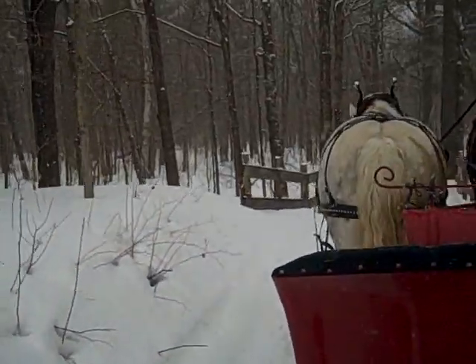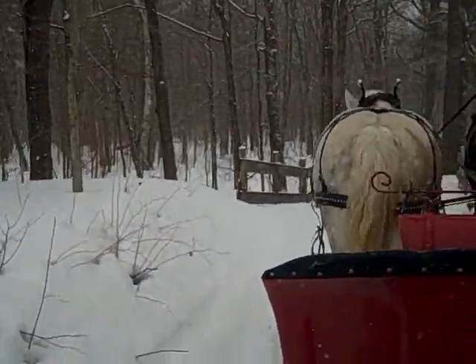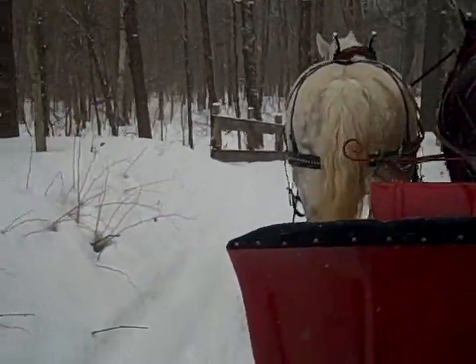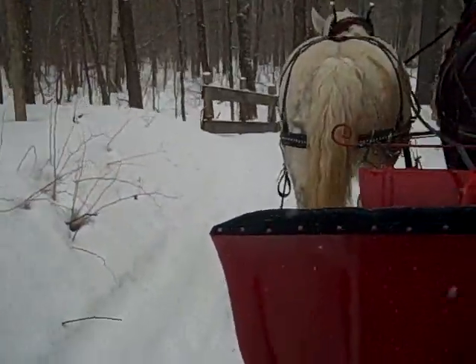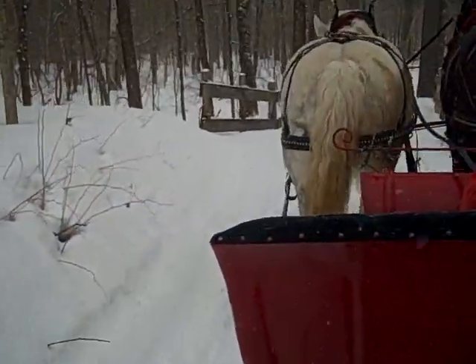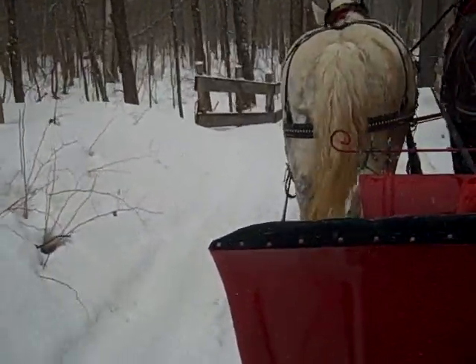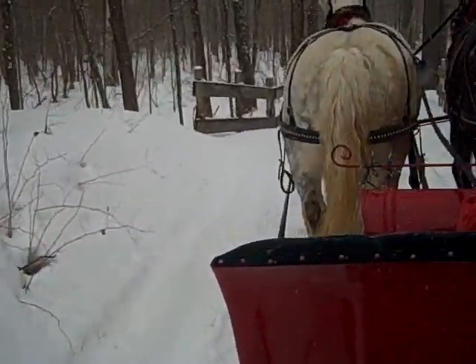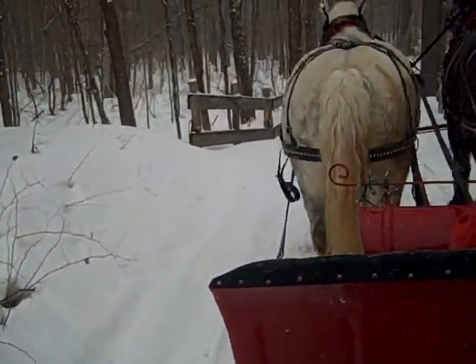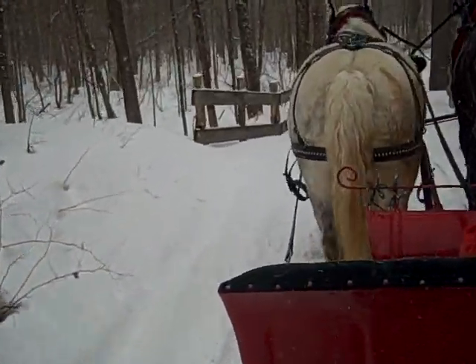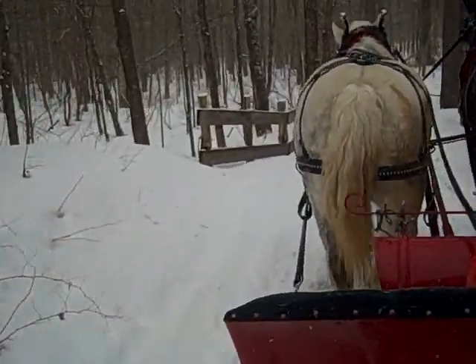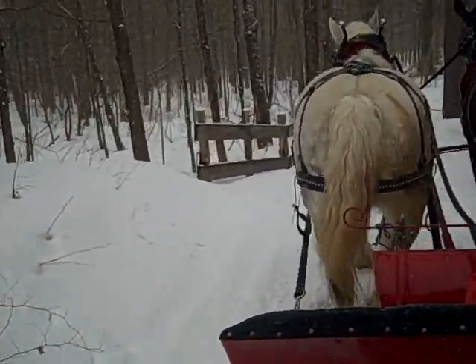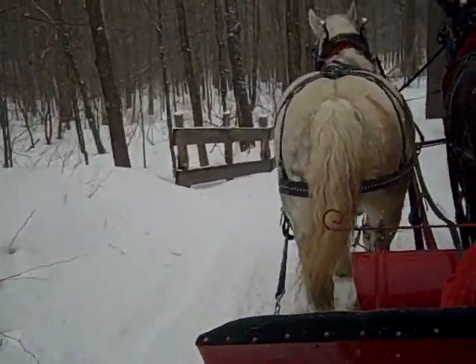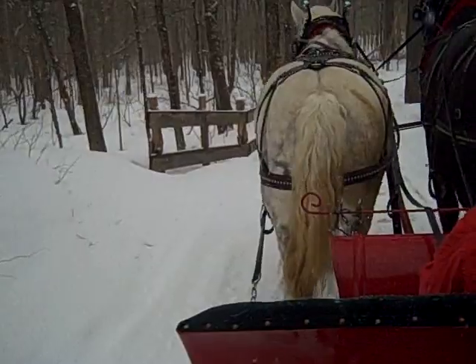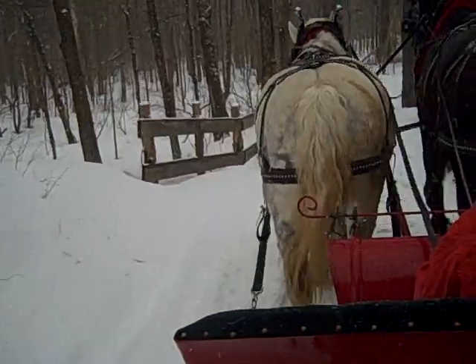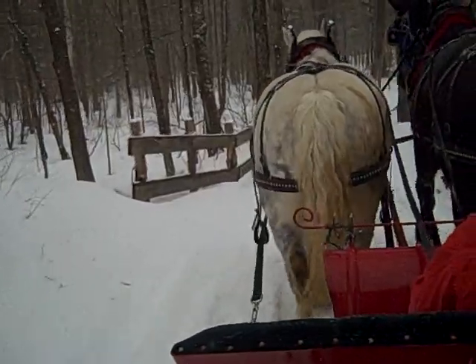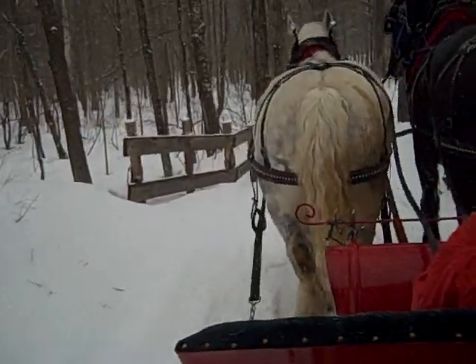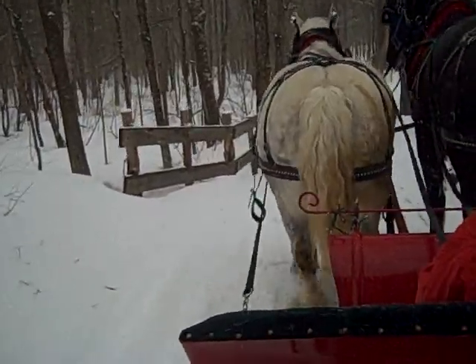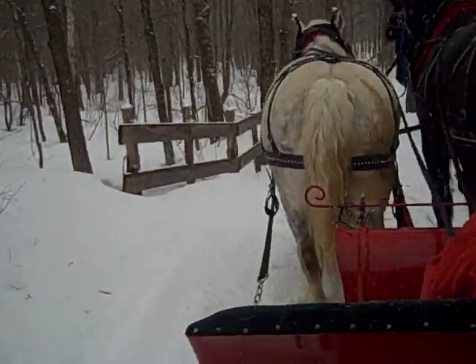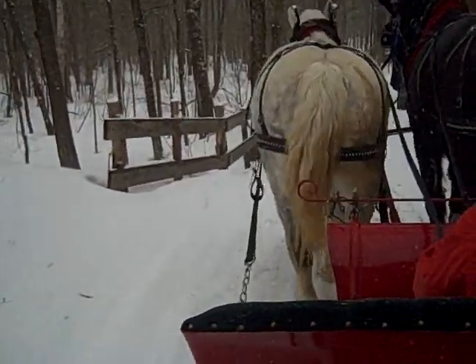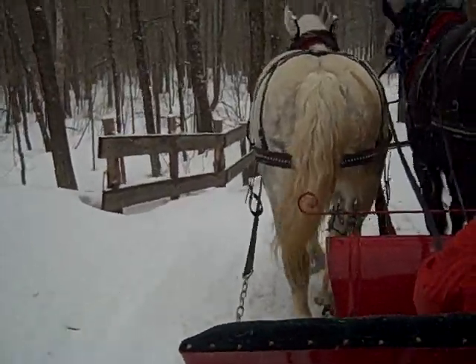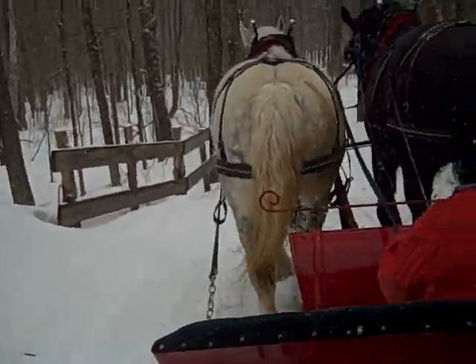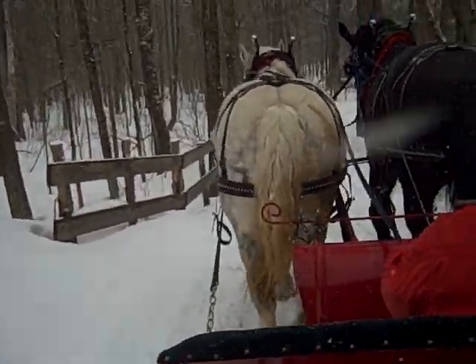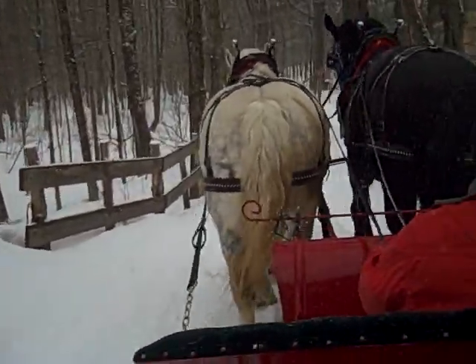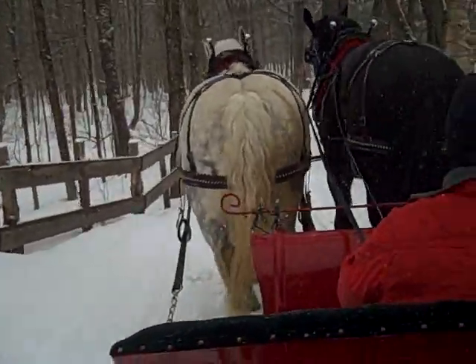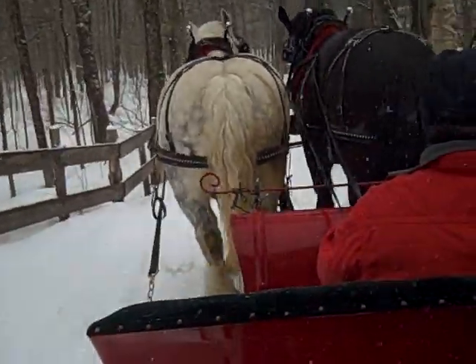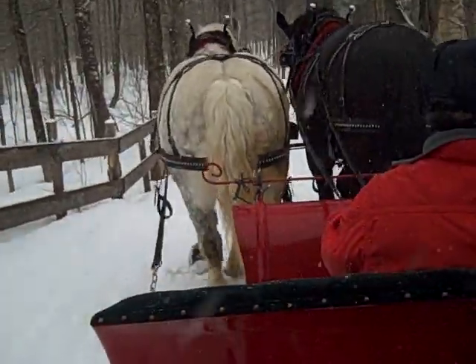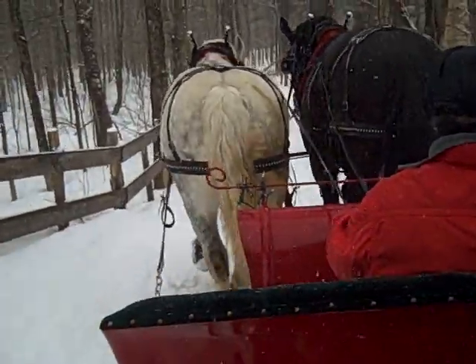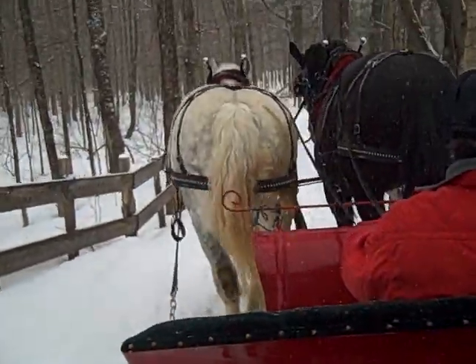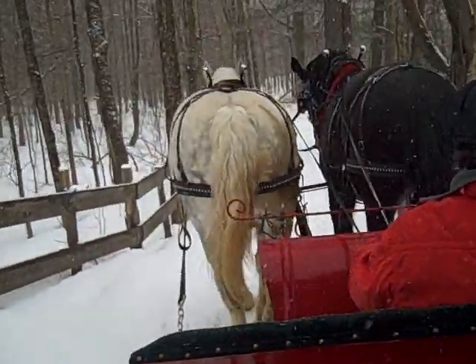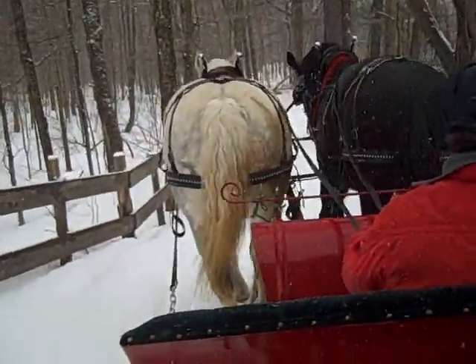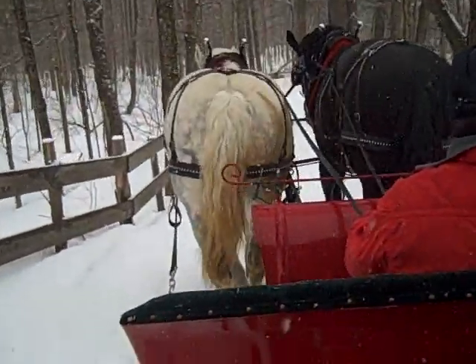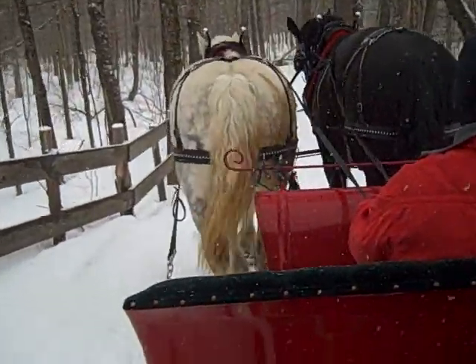Over half of all maple syrup is made in the U.S.A.